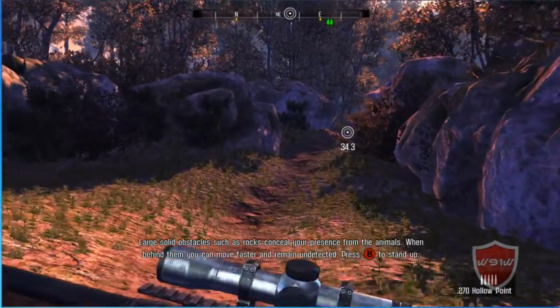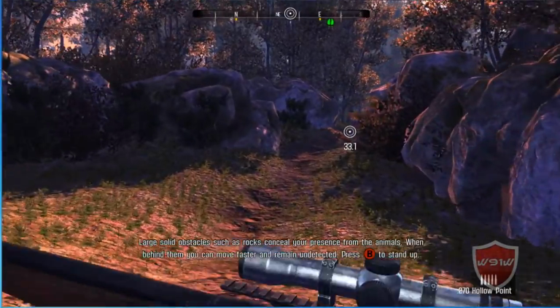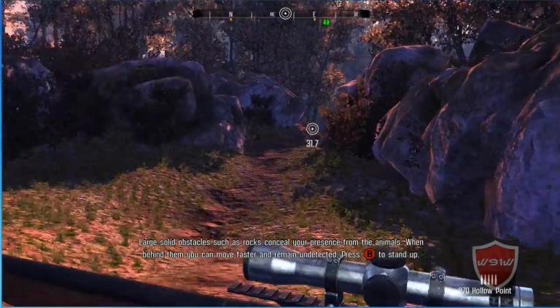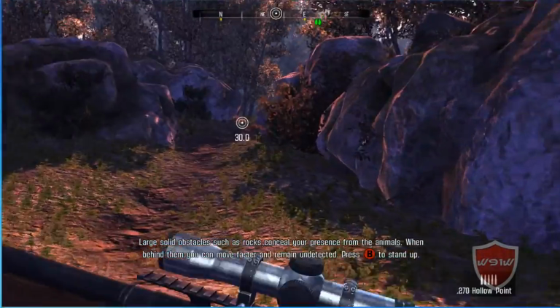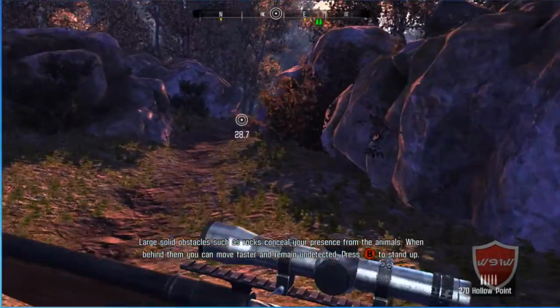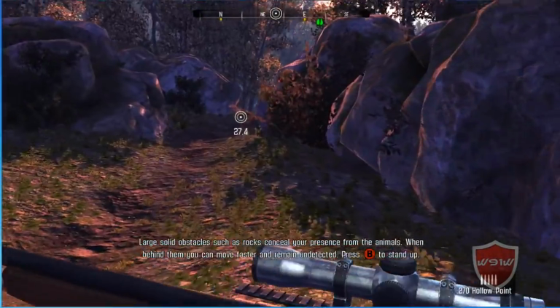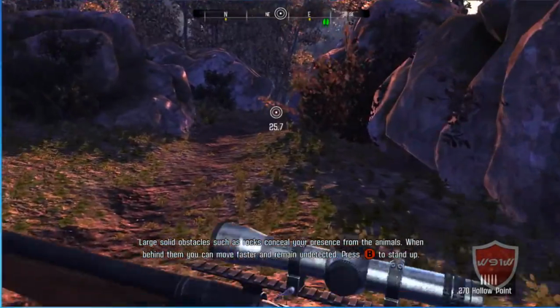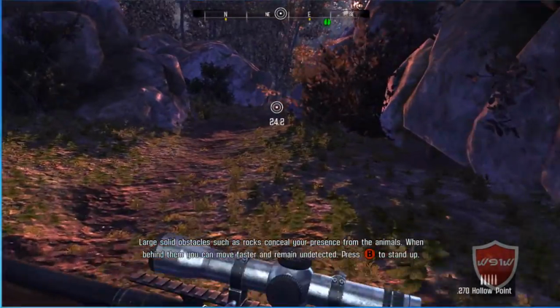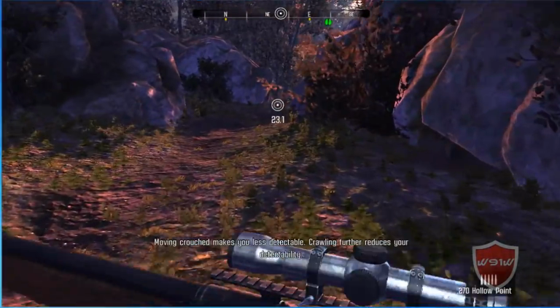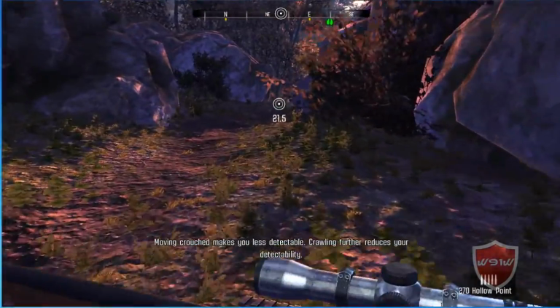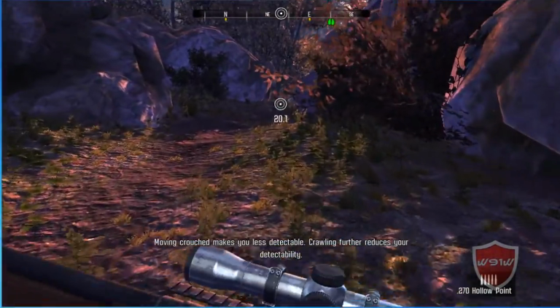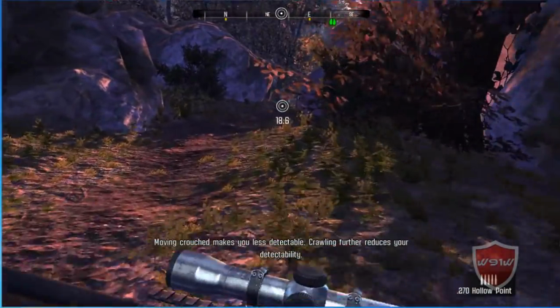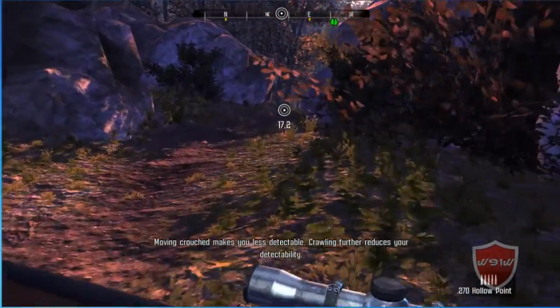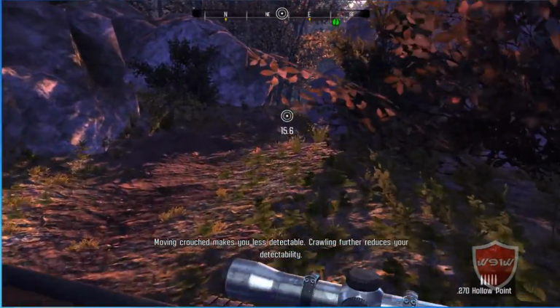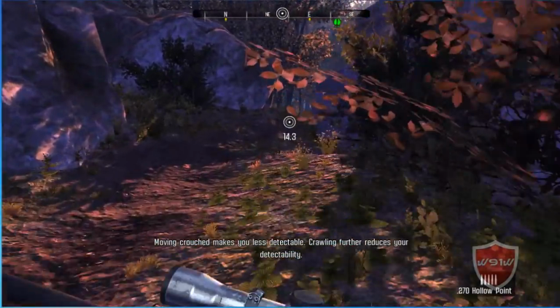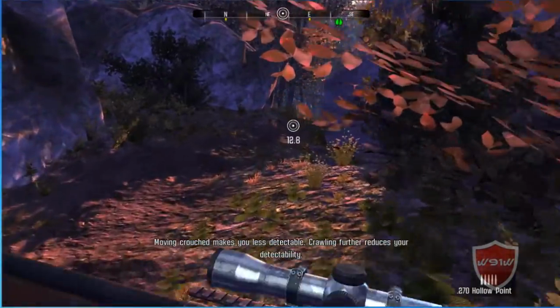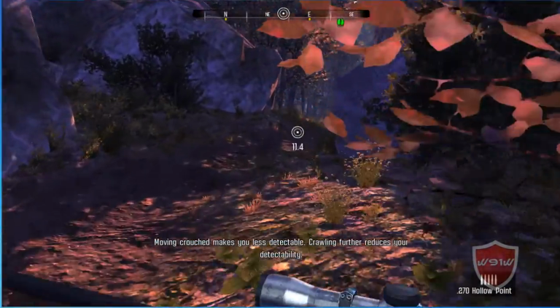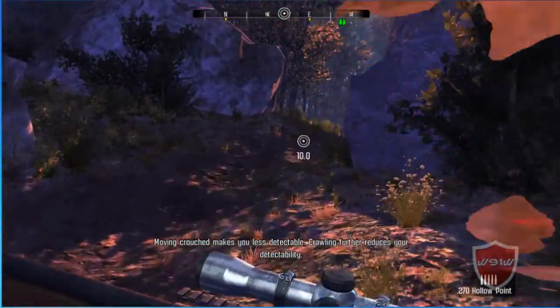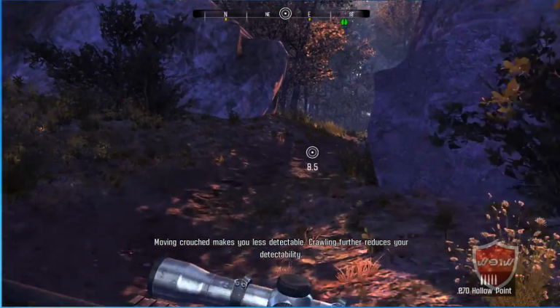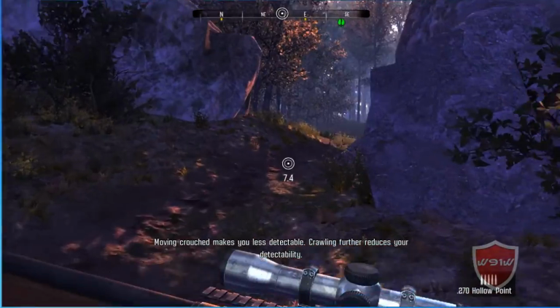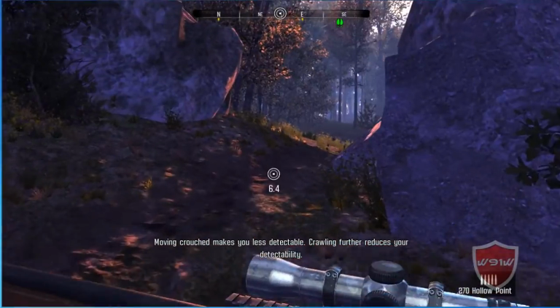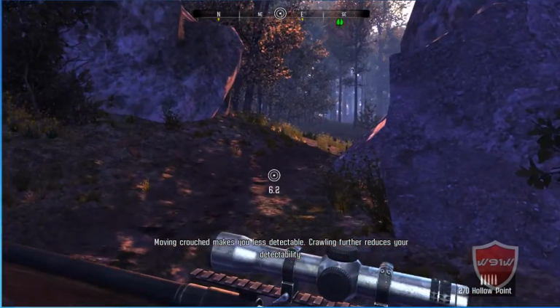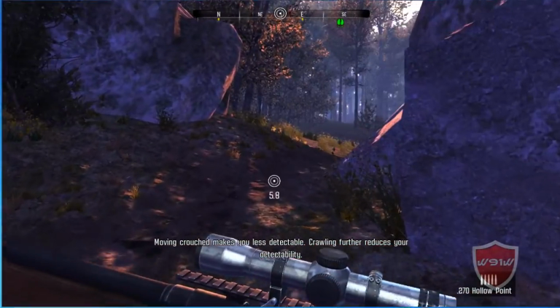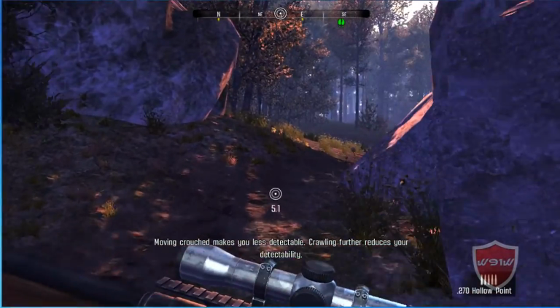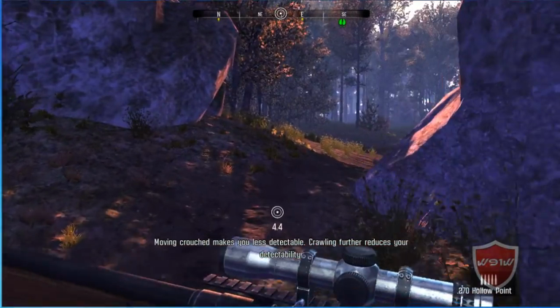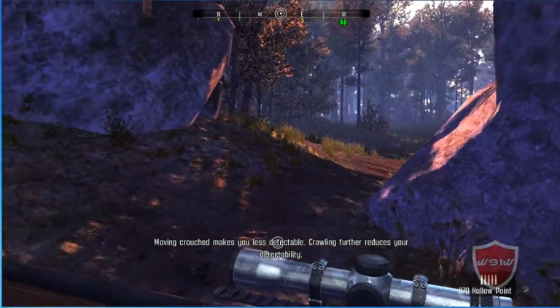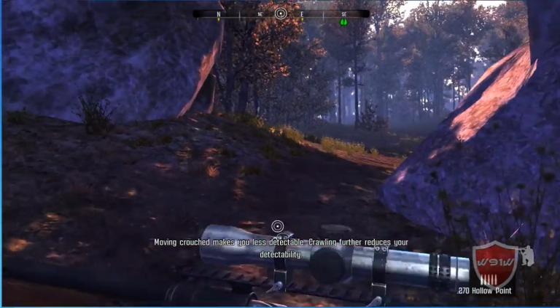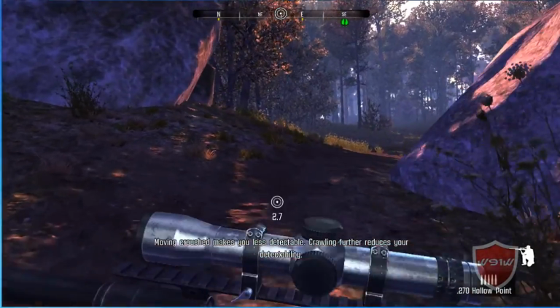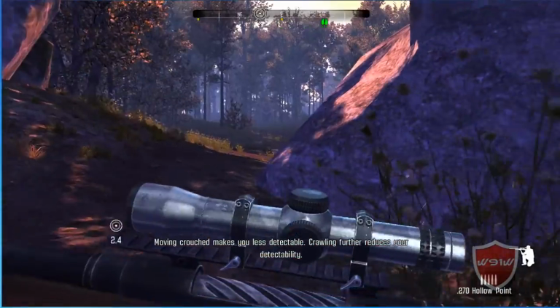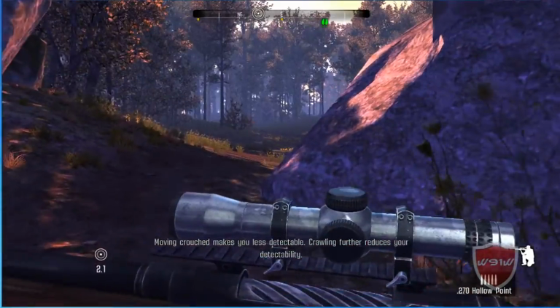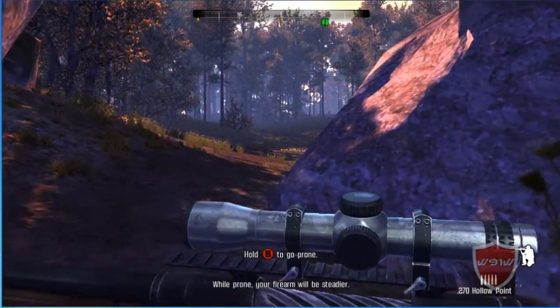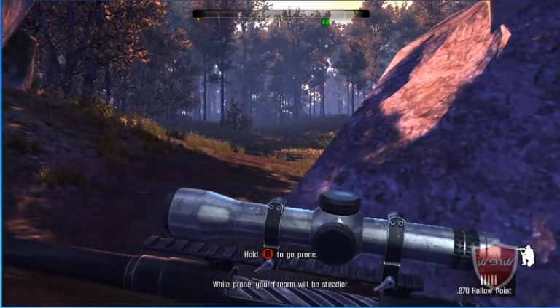Large, solid obstacles such as rocks conceal your presence from the animals. When behind them, you can move faster and remain undetected.